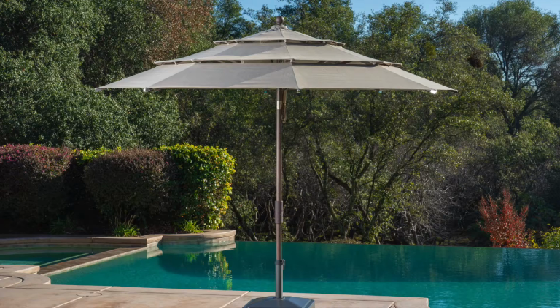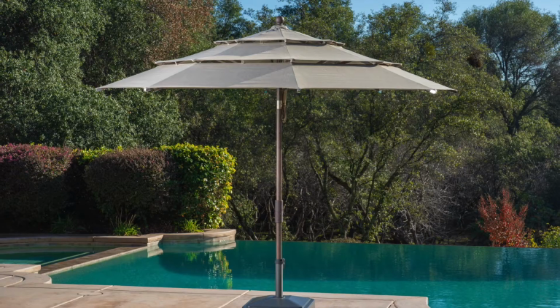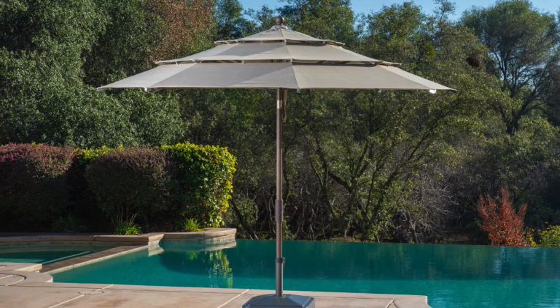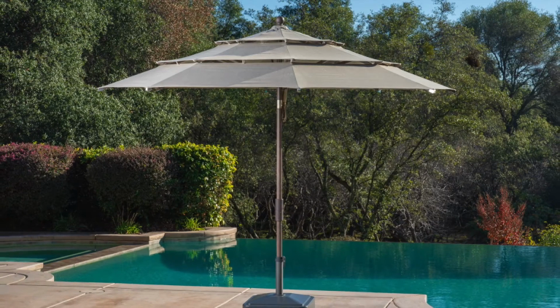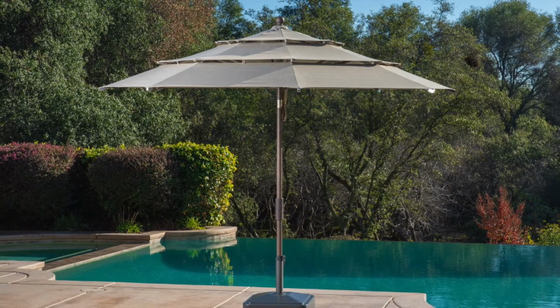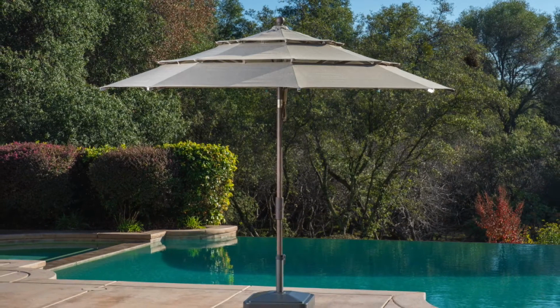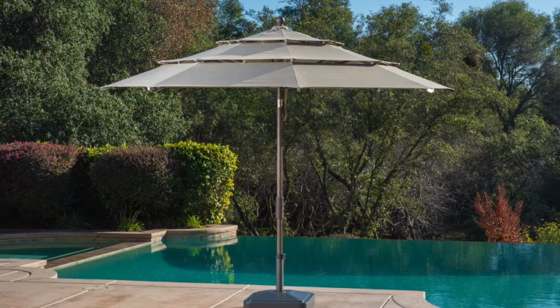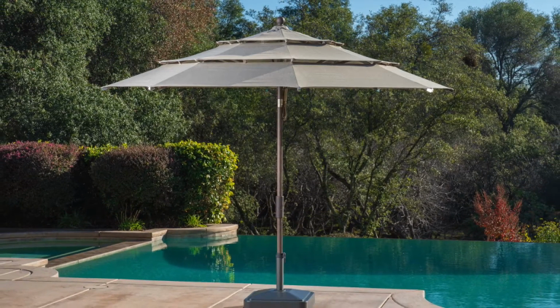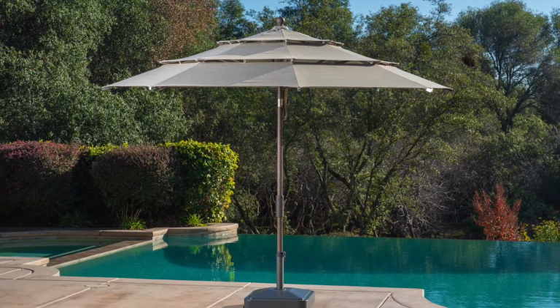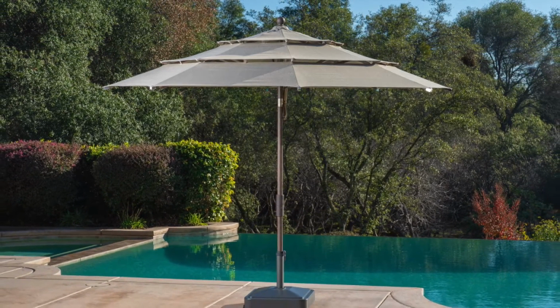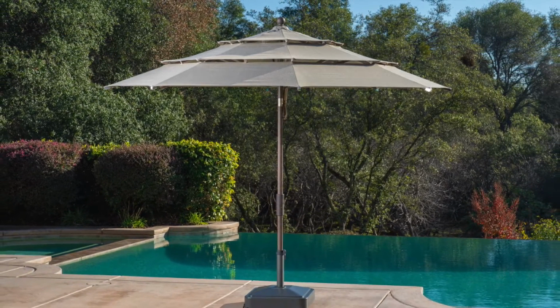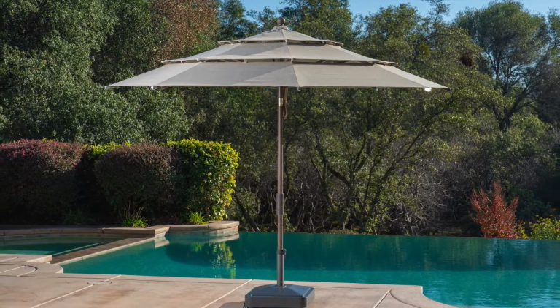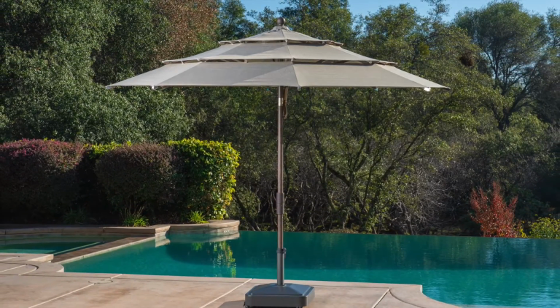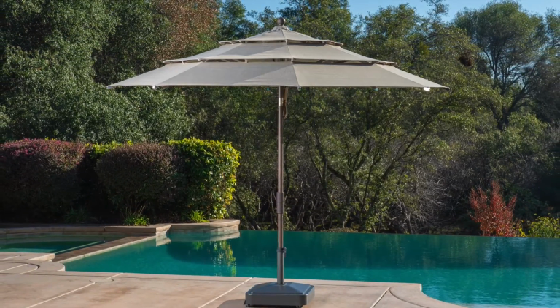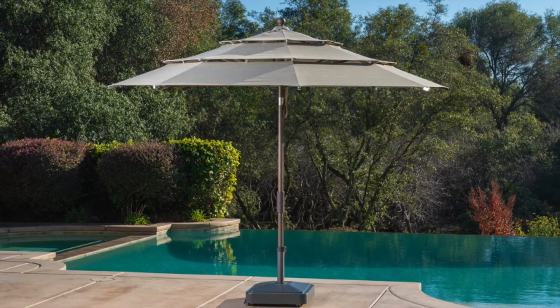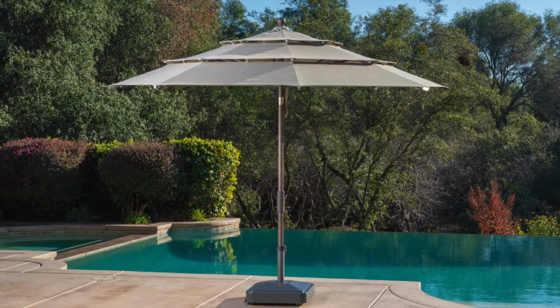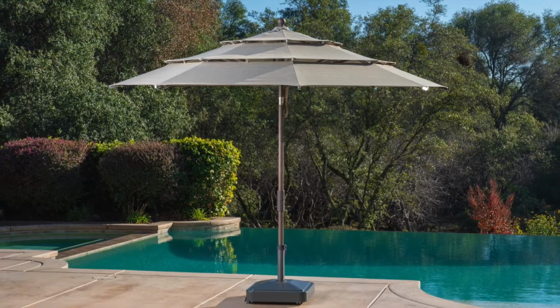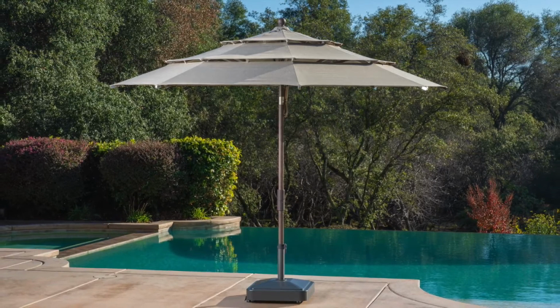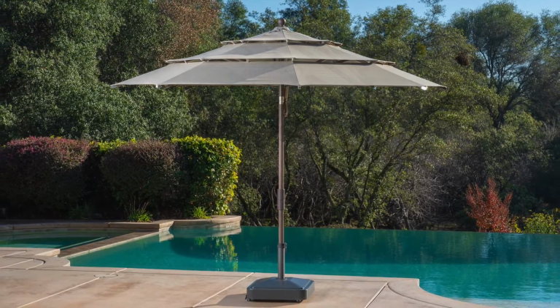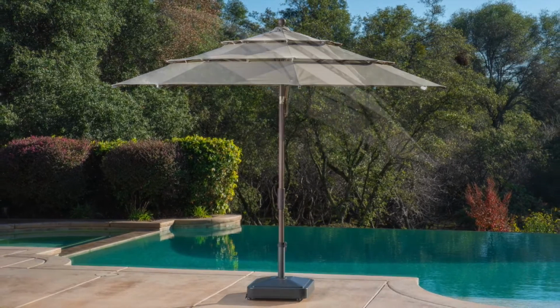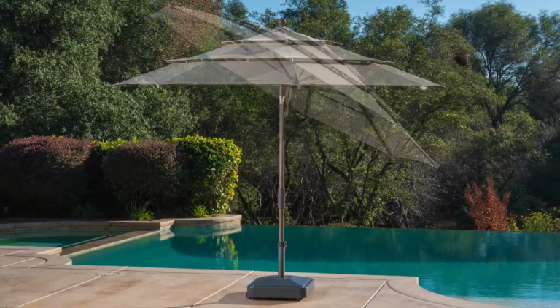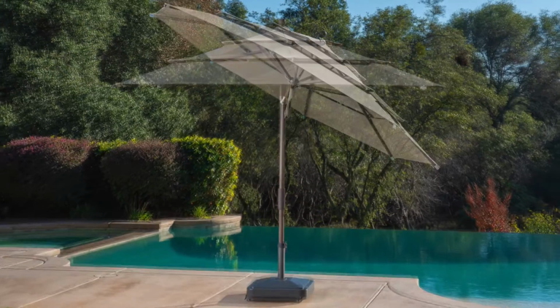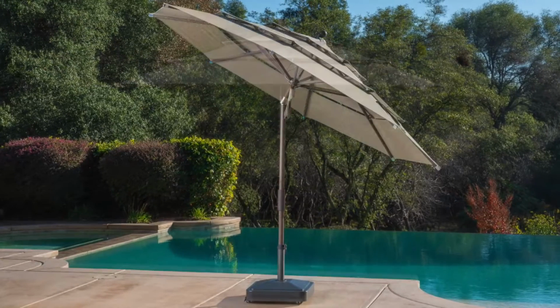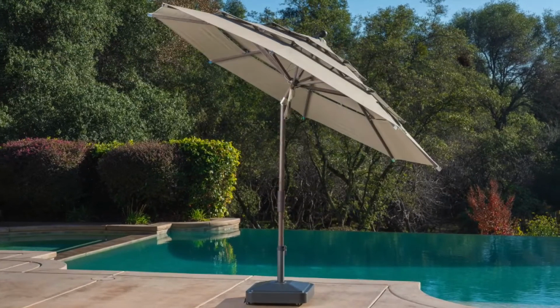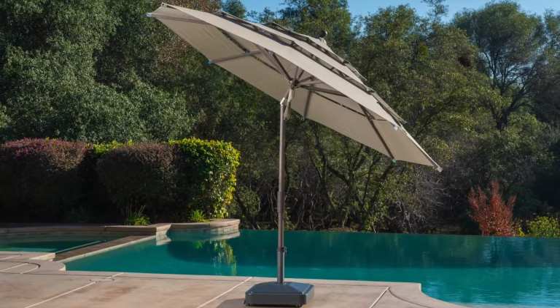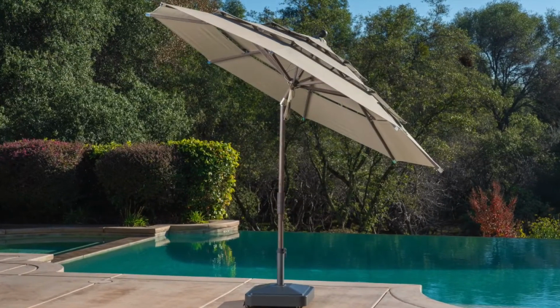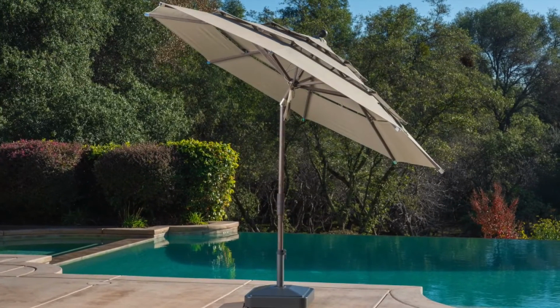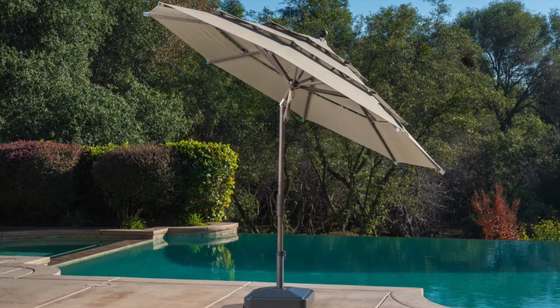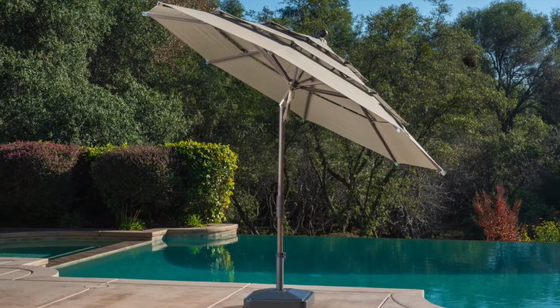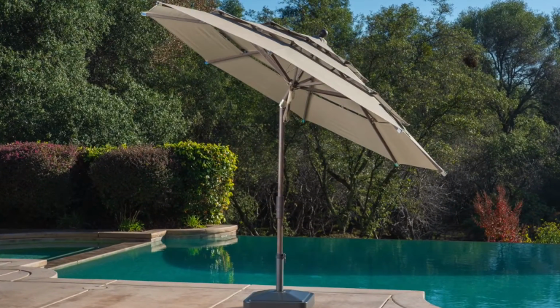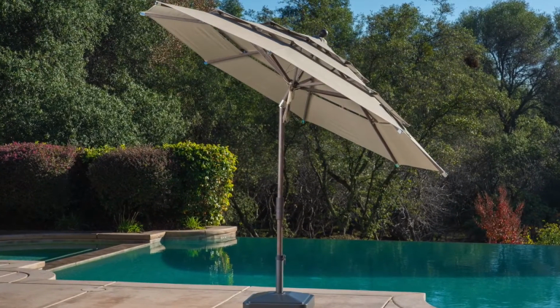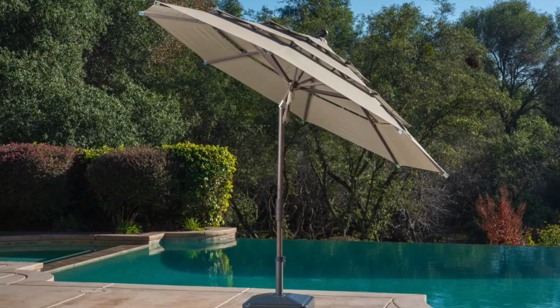Congratulations on your purchase! You are minutes away from using your ProShade 11-foot aluminum market umbrella with tilt.